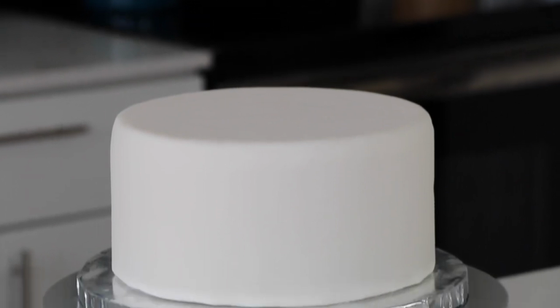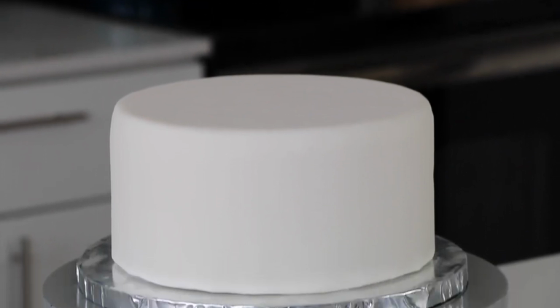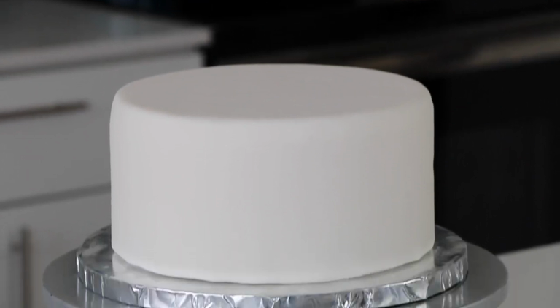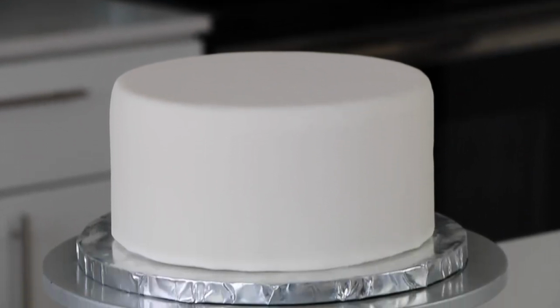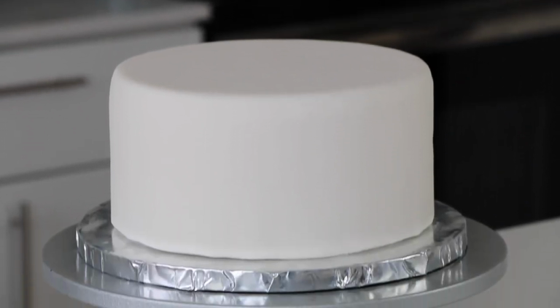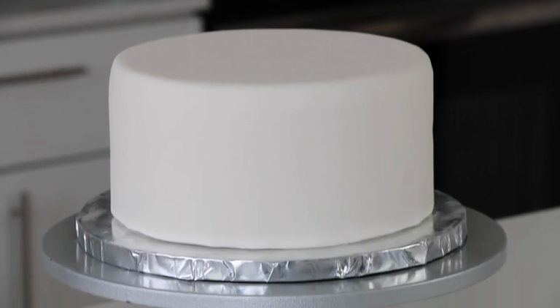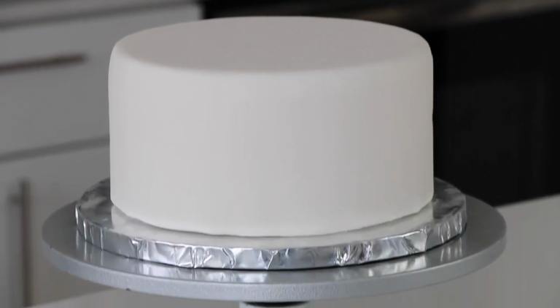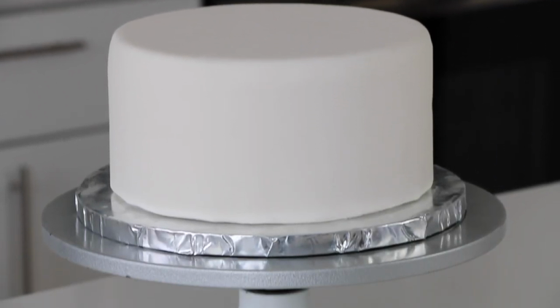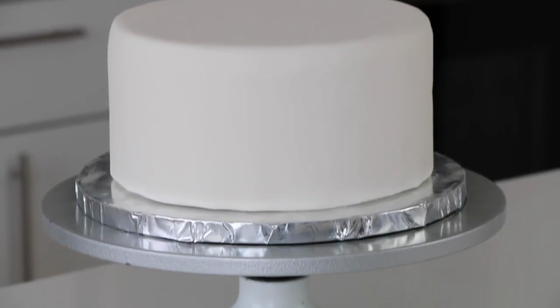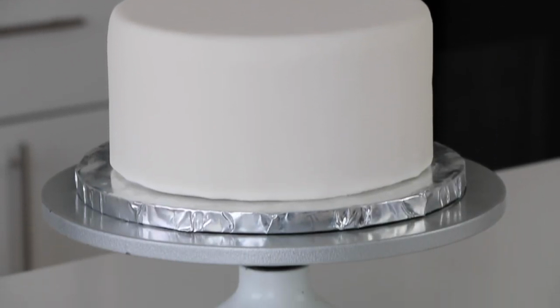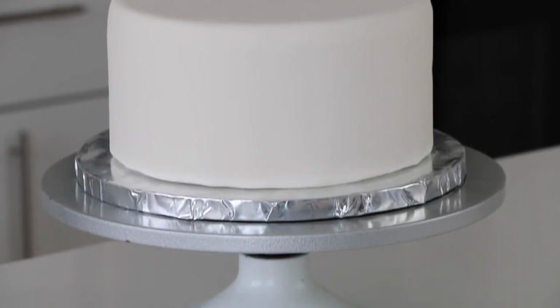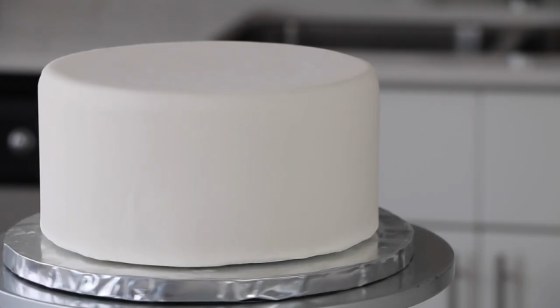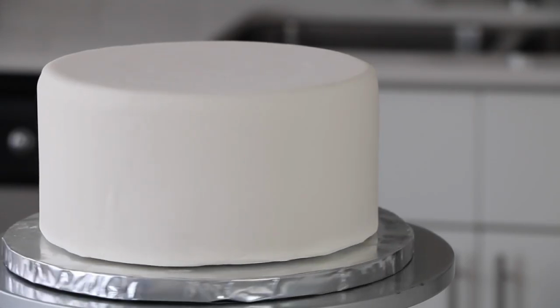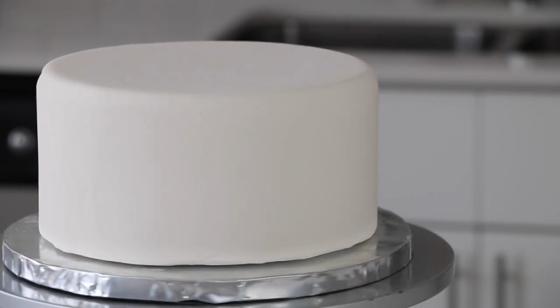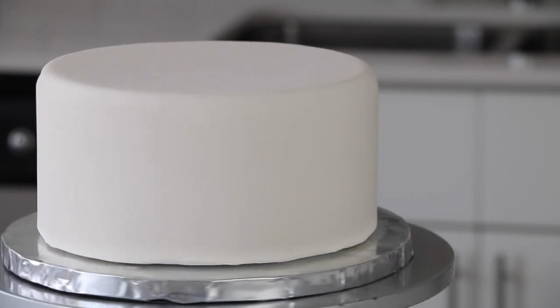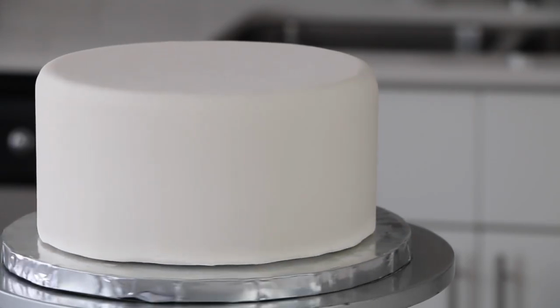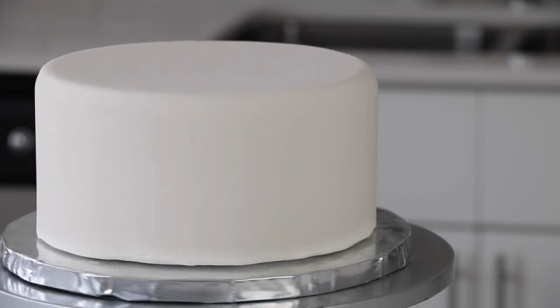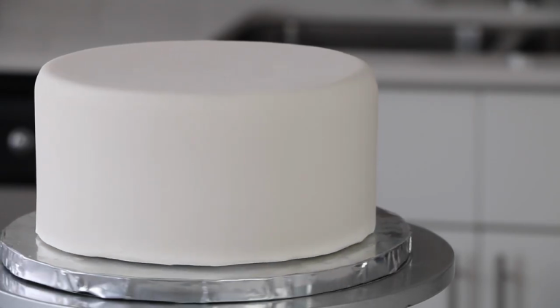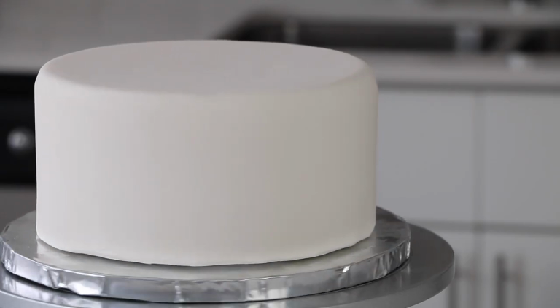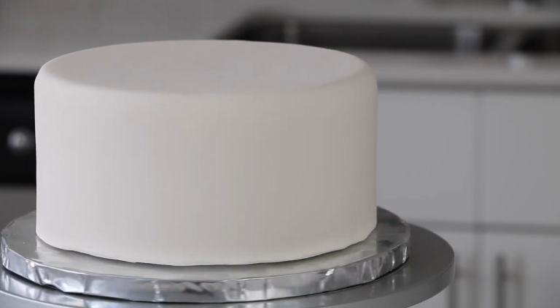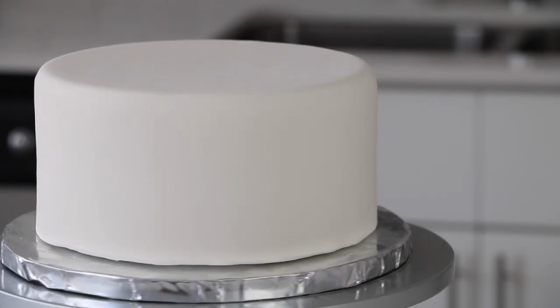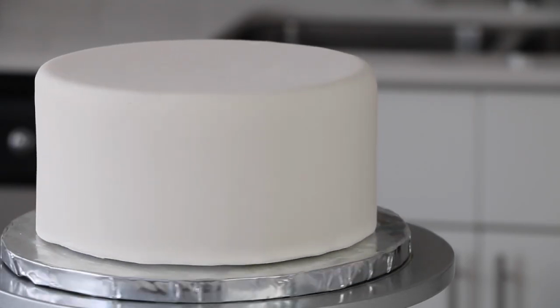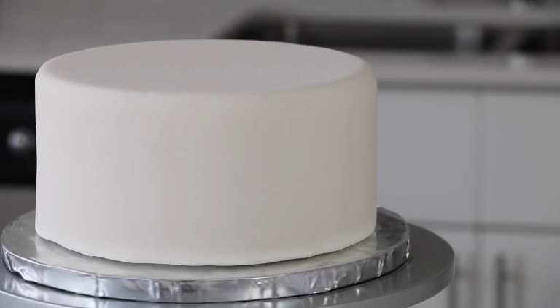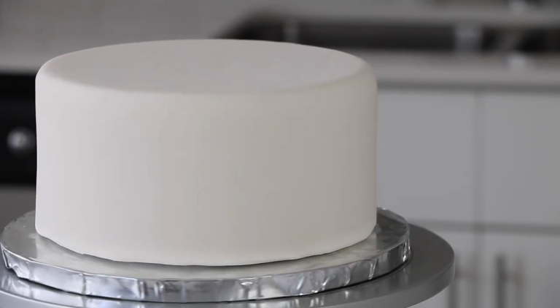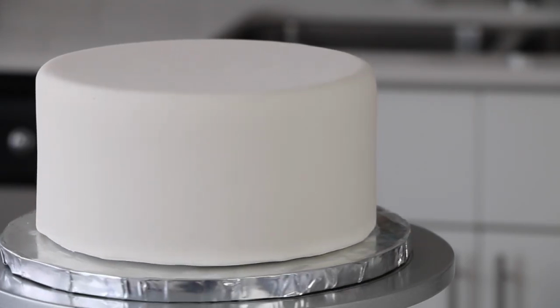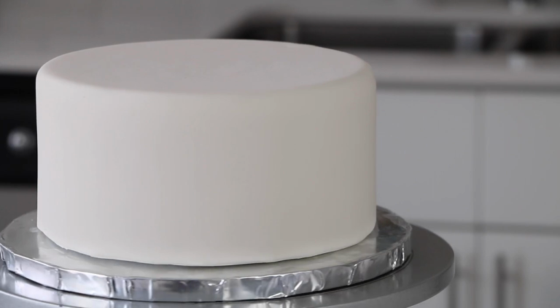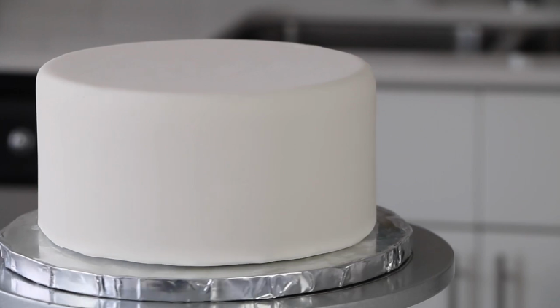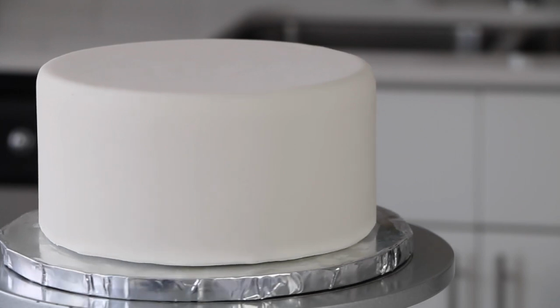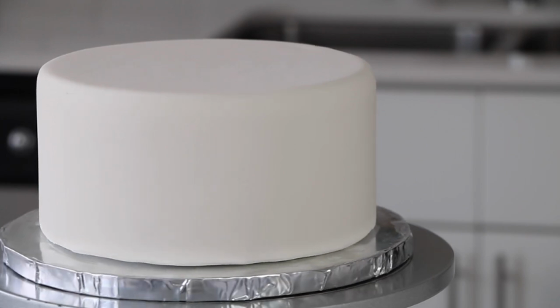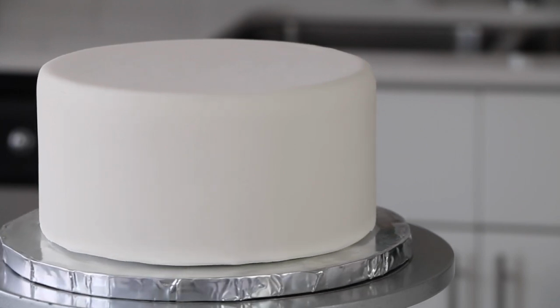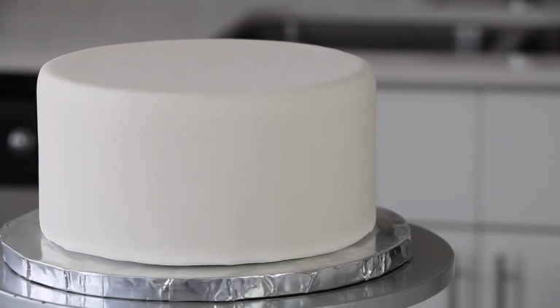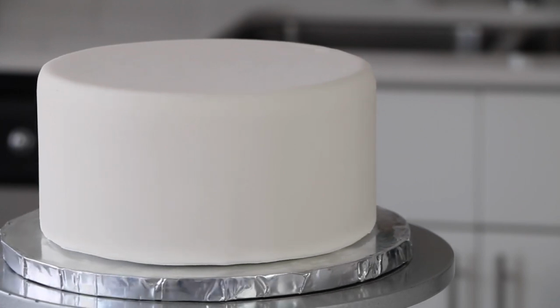Ever wondered how to cover a cake dummy with fondant? Today I'm going to show you how. It's easy to do.